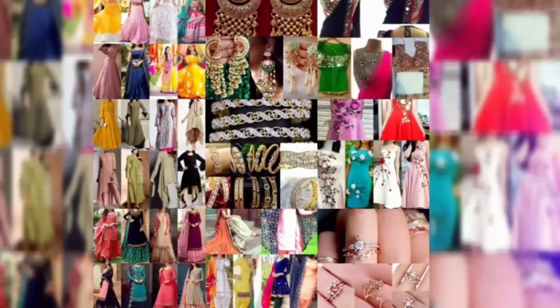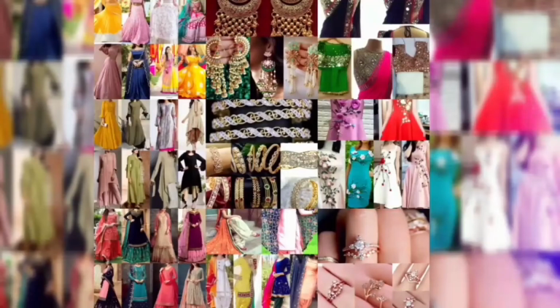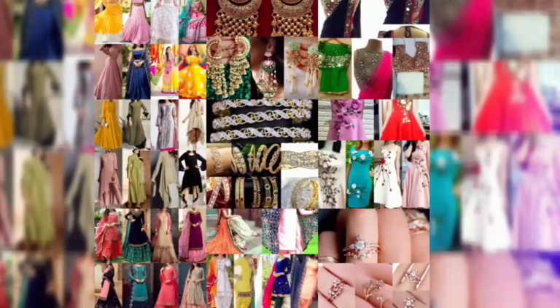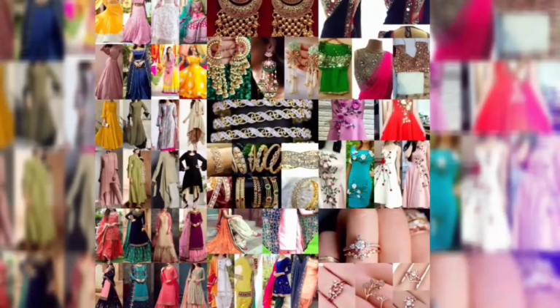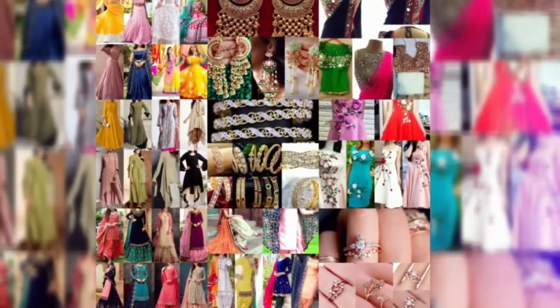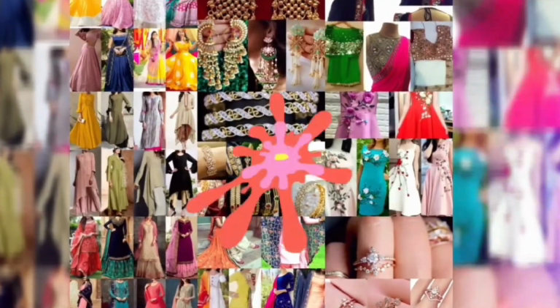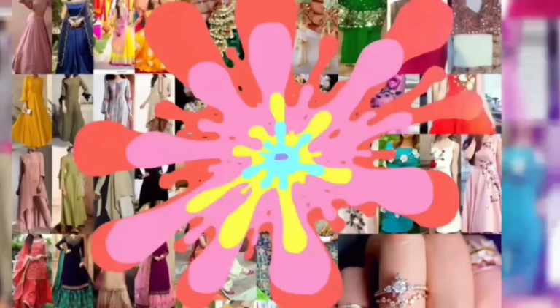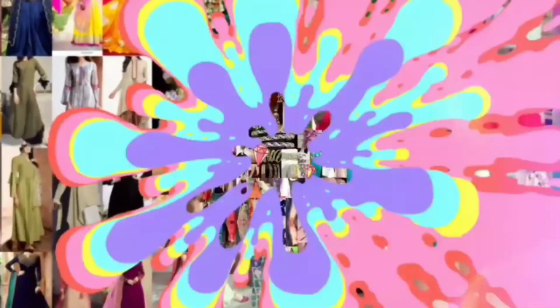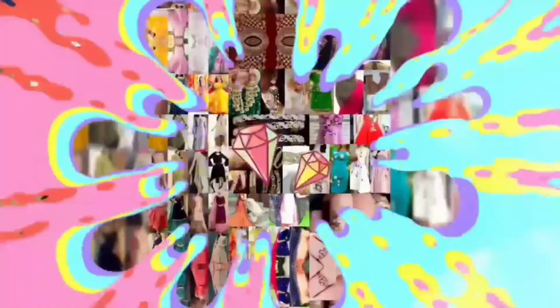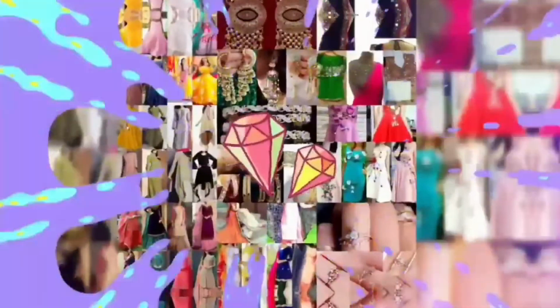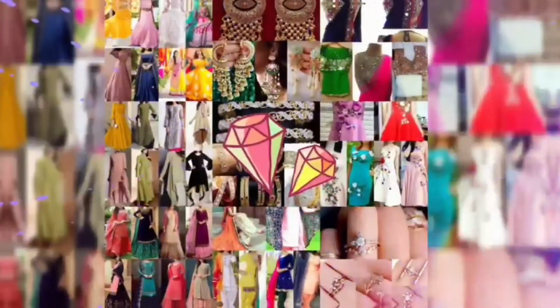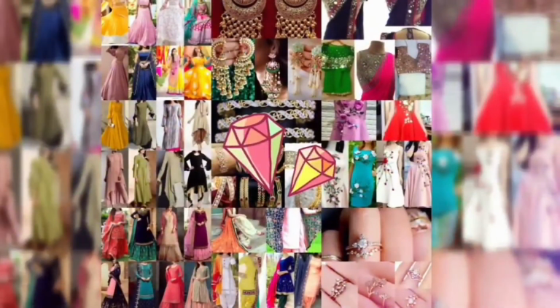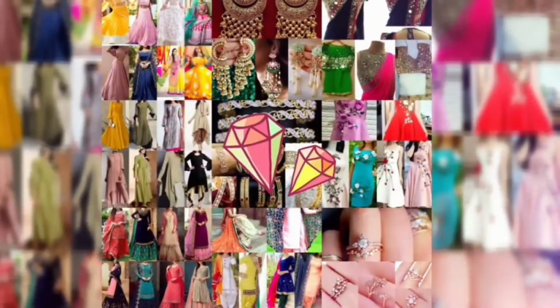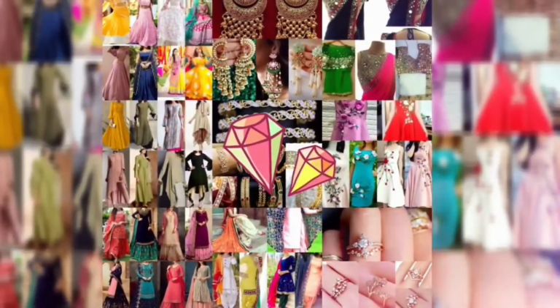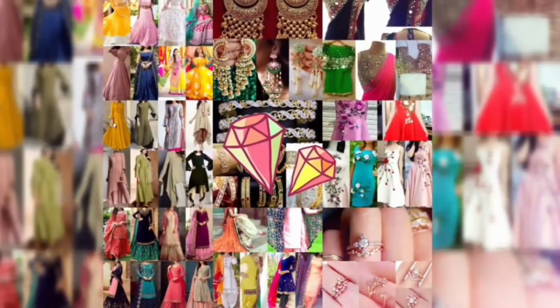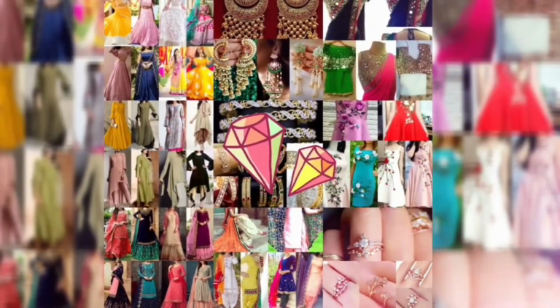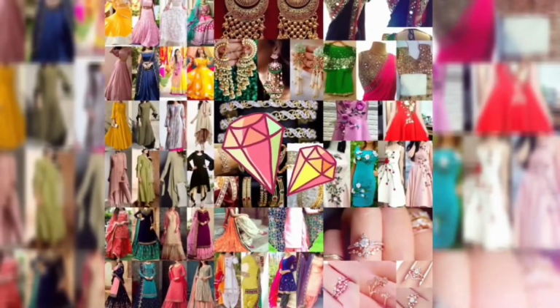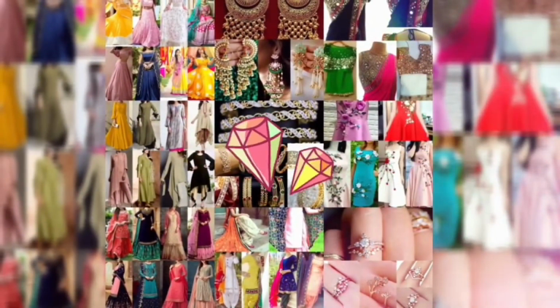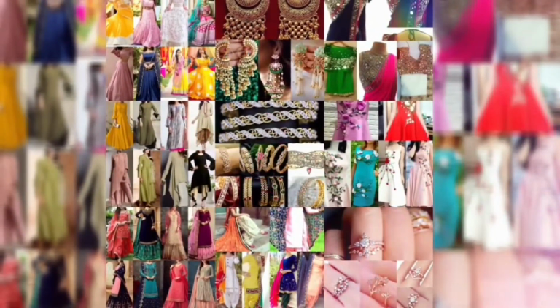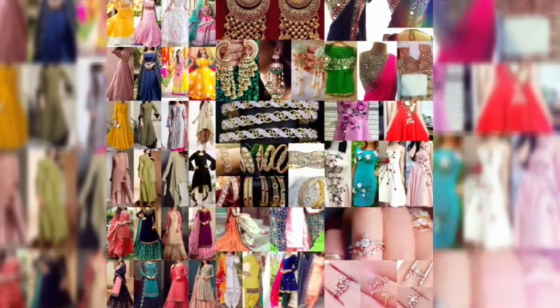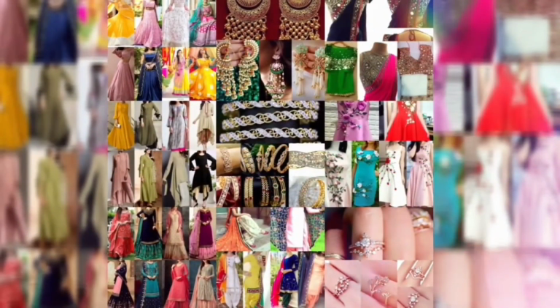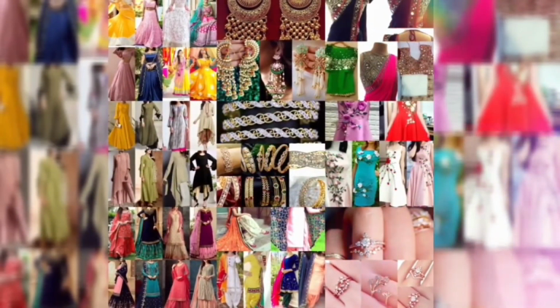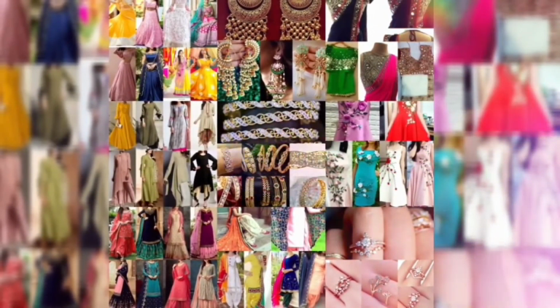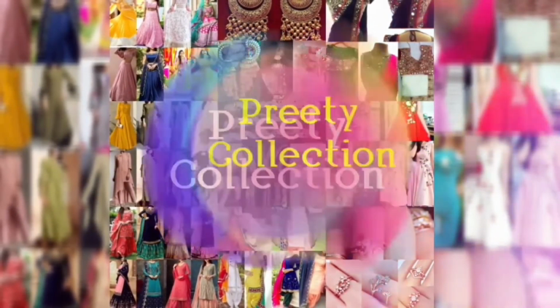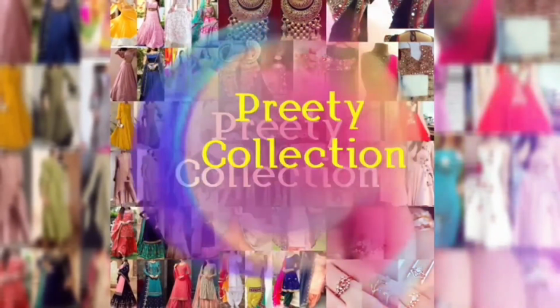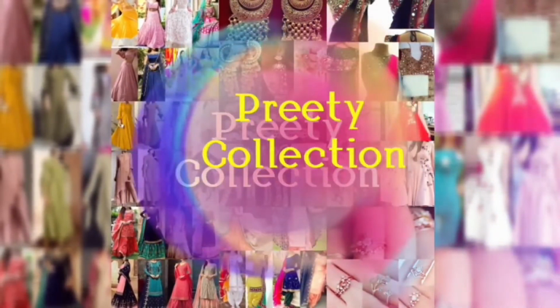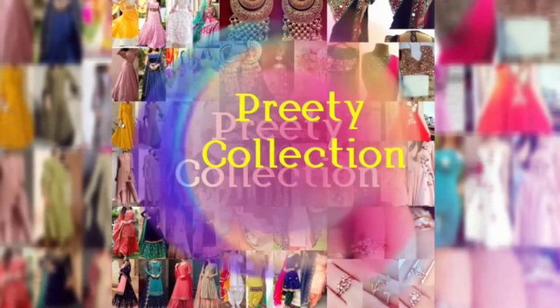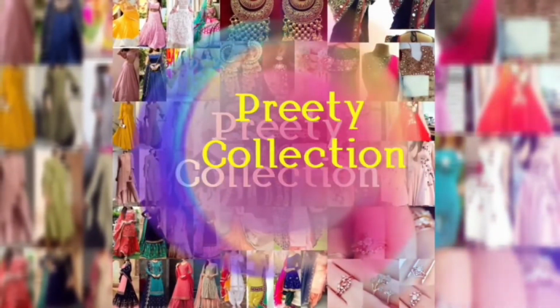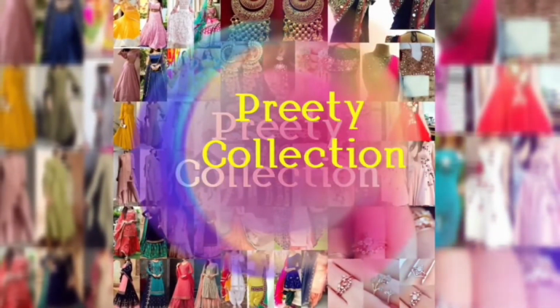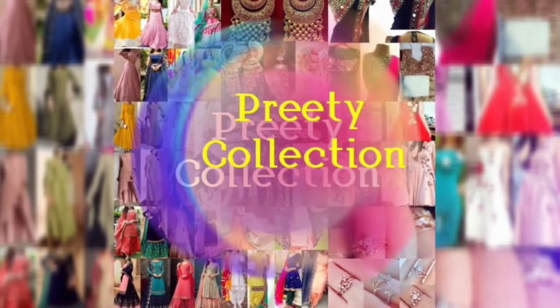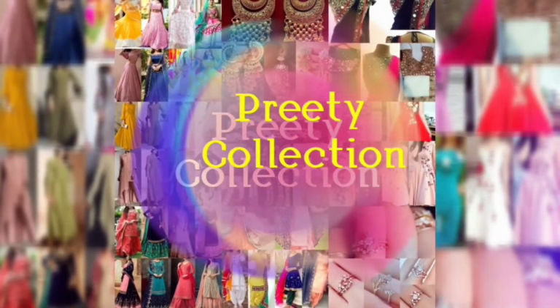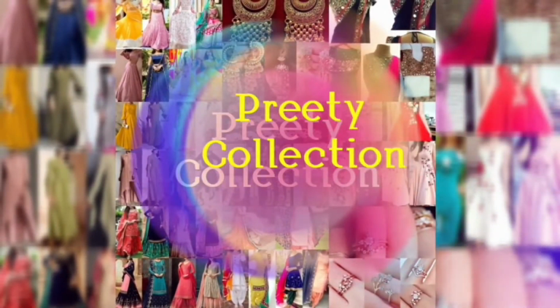Hey guys, how are you? Welcome back to my channel. In today's video, you will be able to see some bridal mangtika designs.